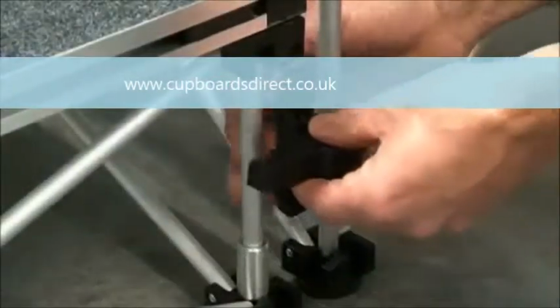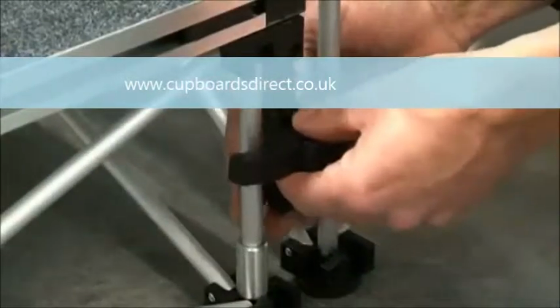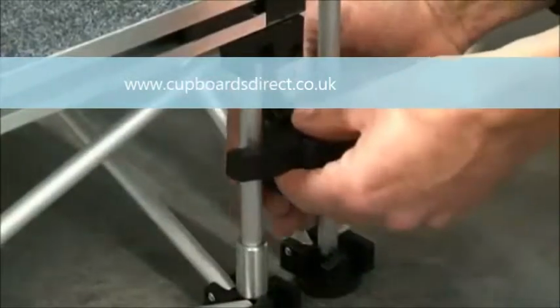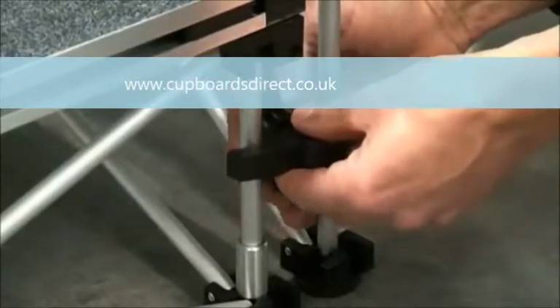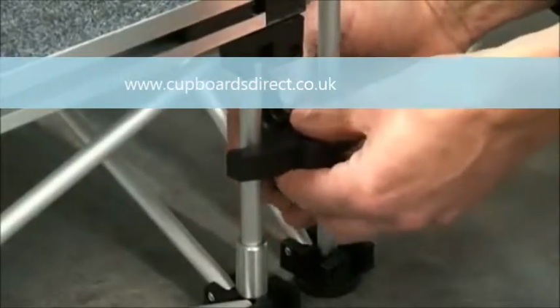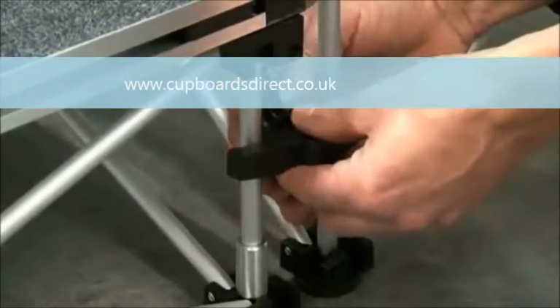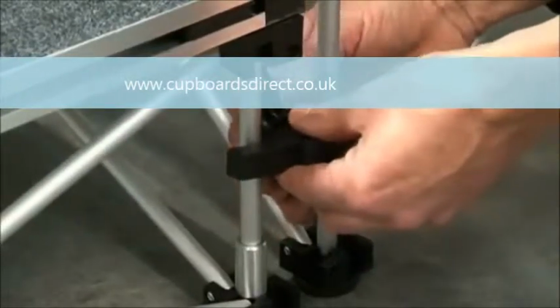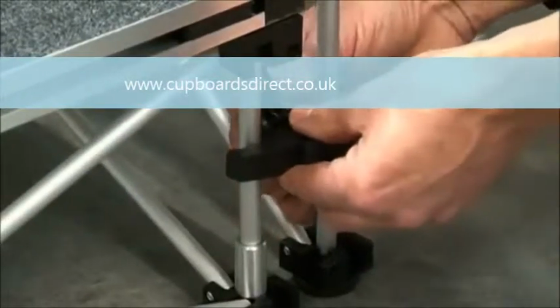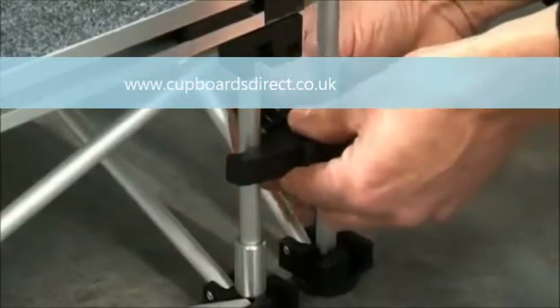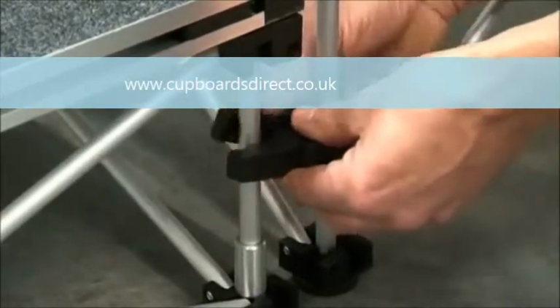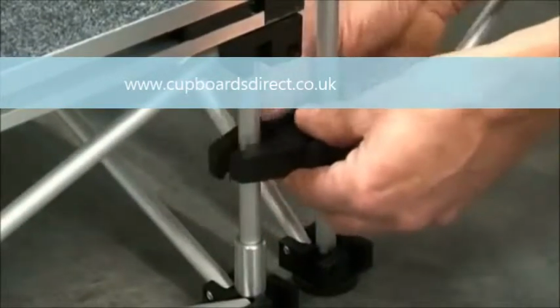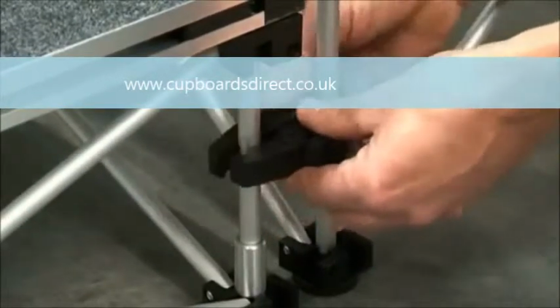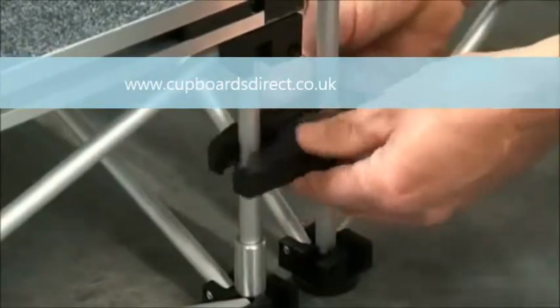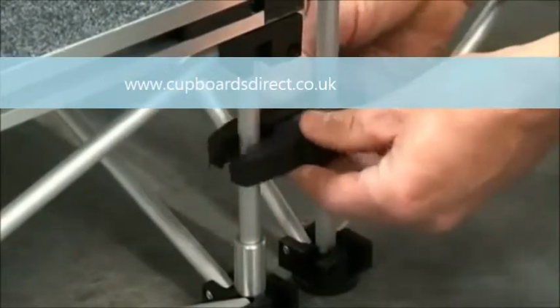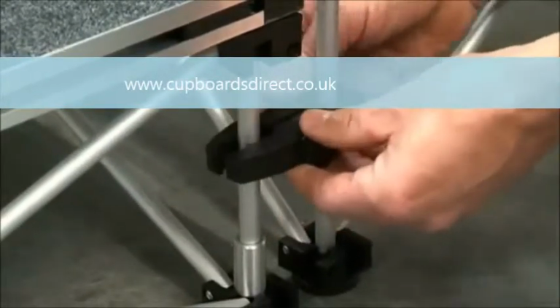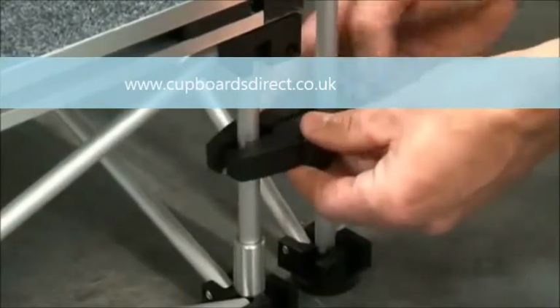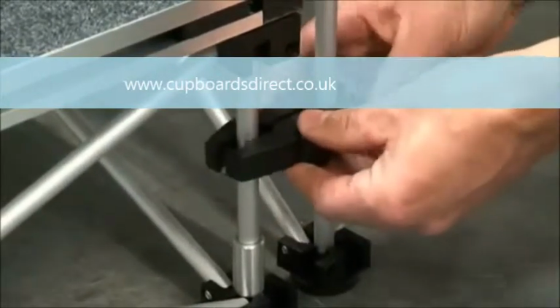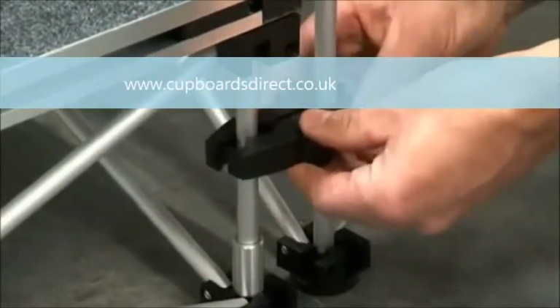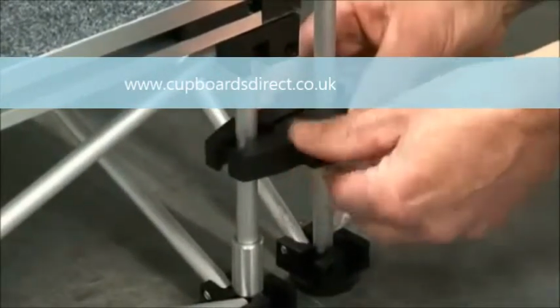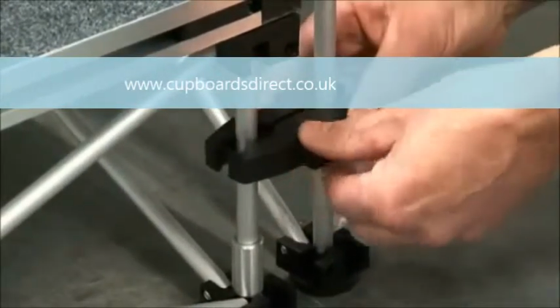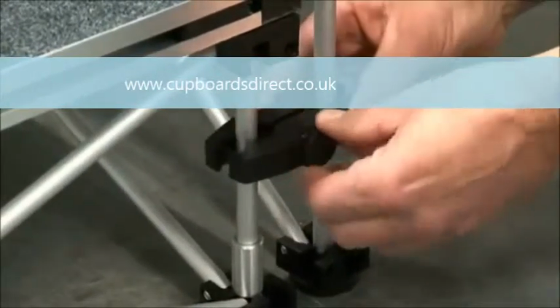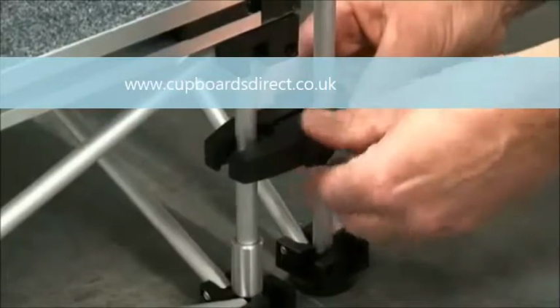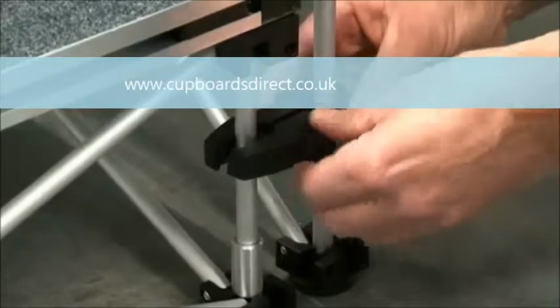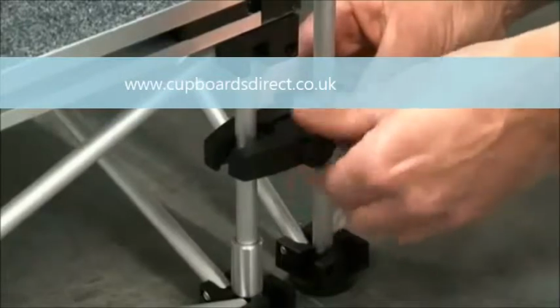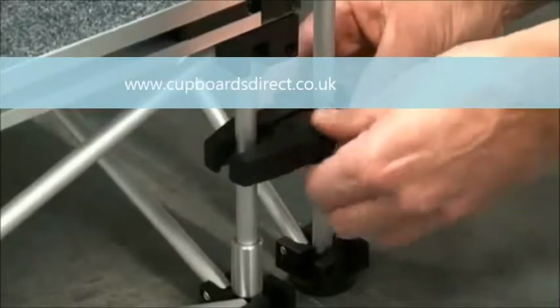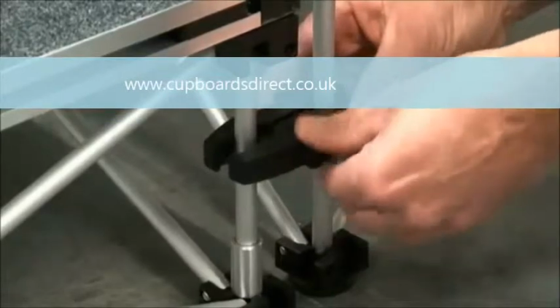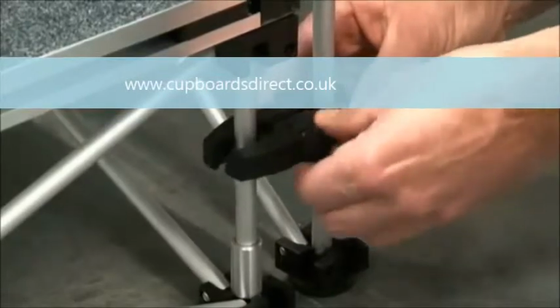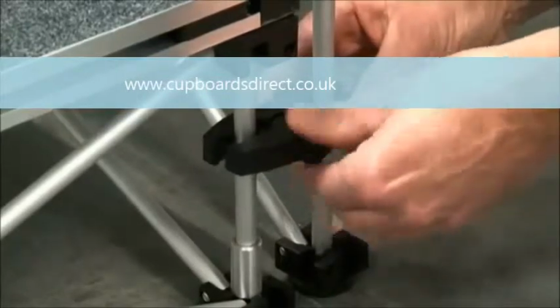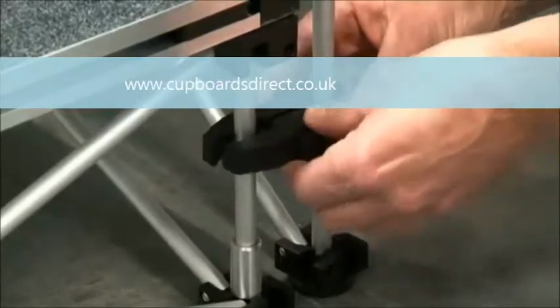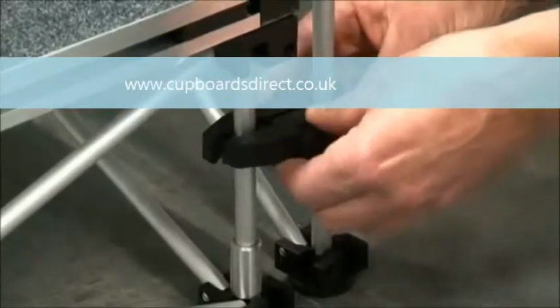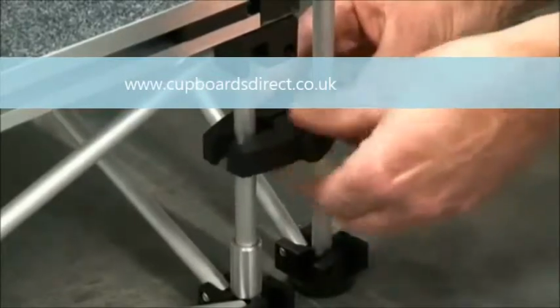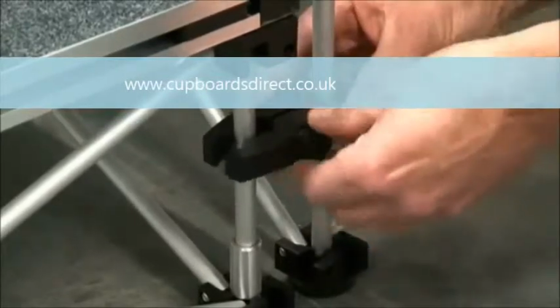To secure step units or stage tiers, unscrew the clamp and then tighten as required.